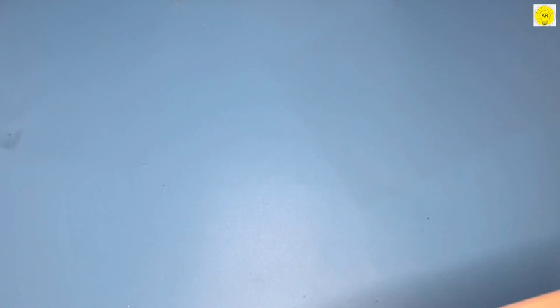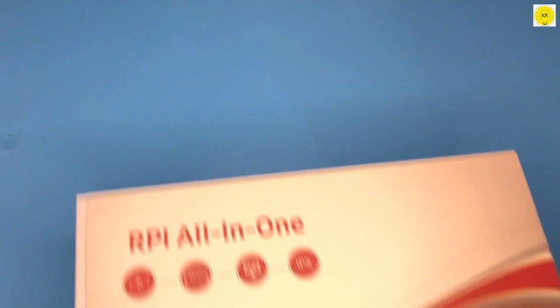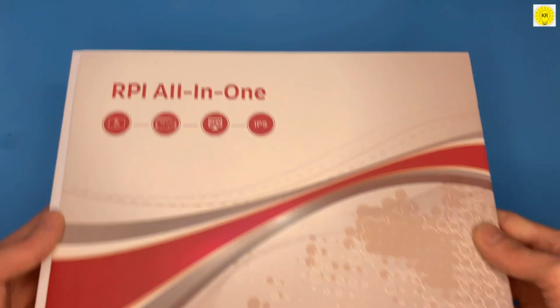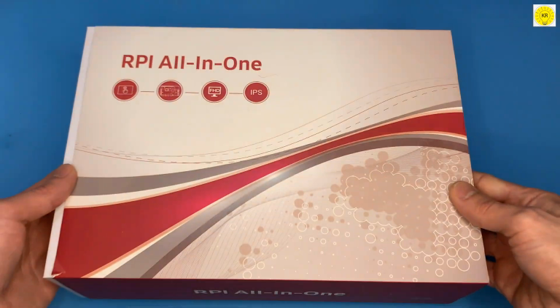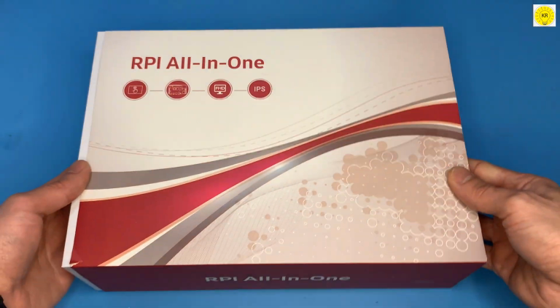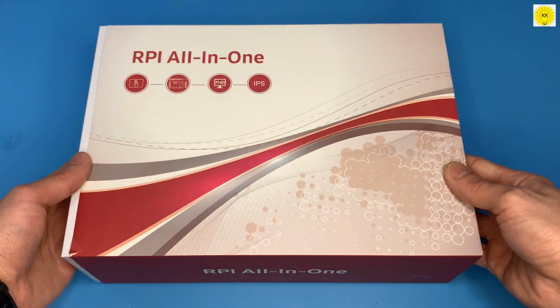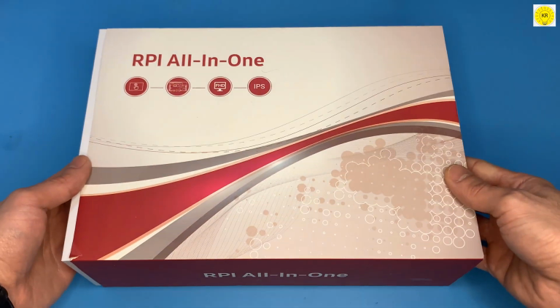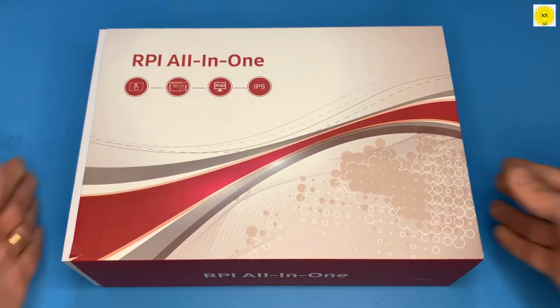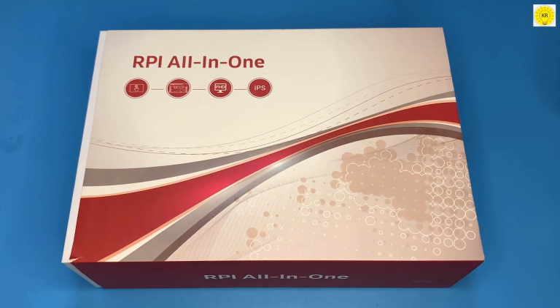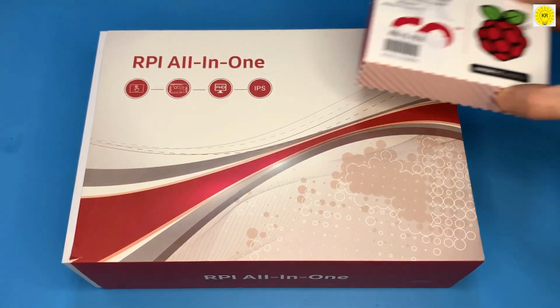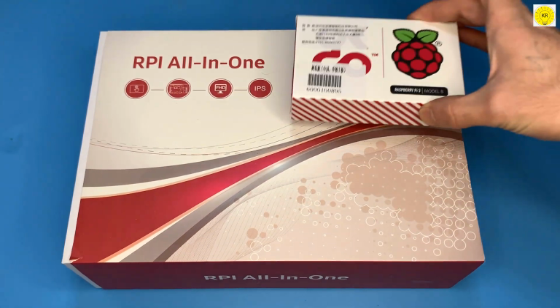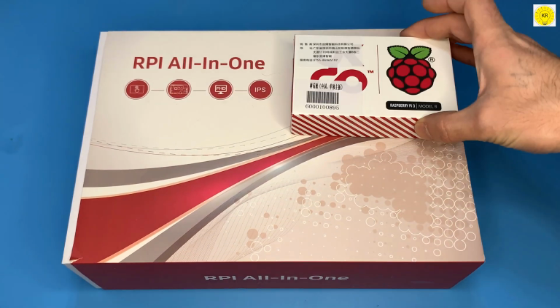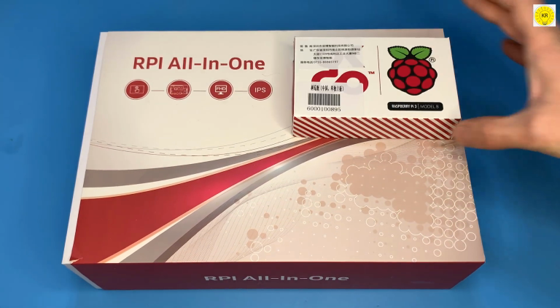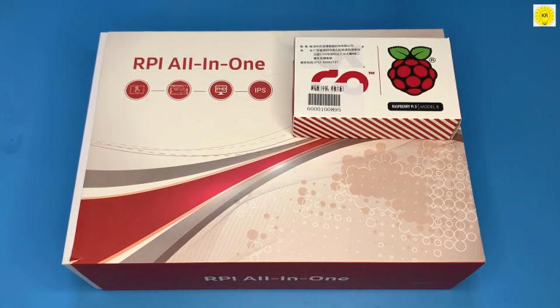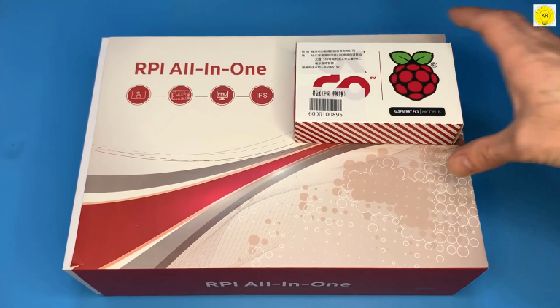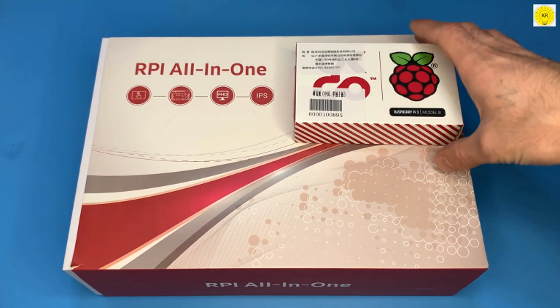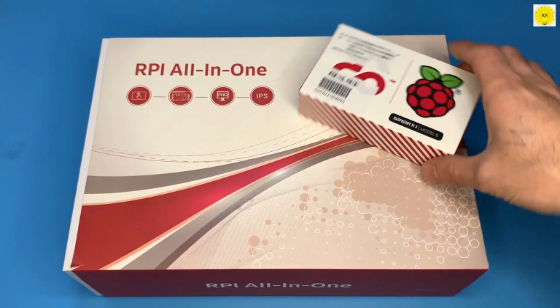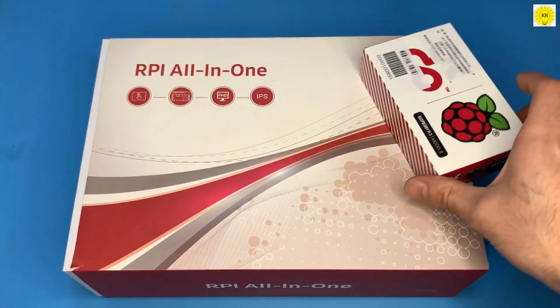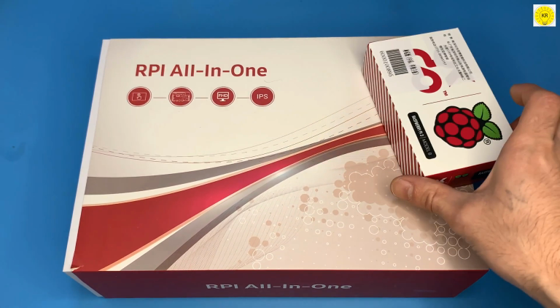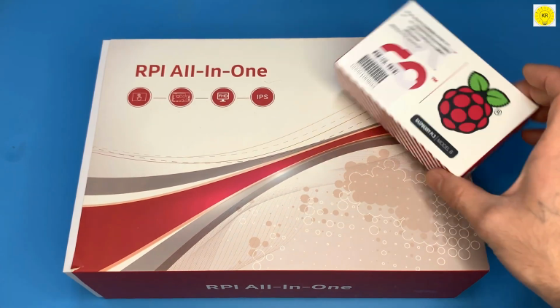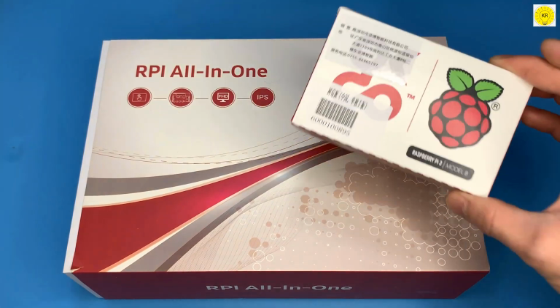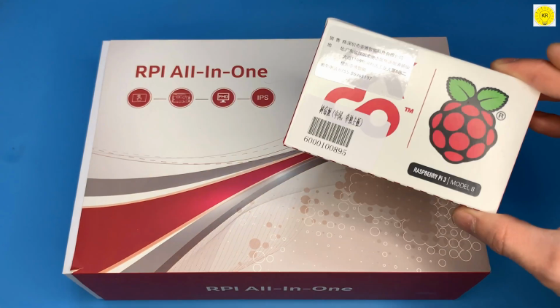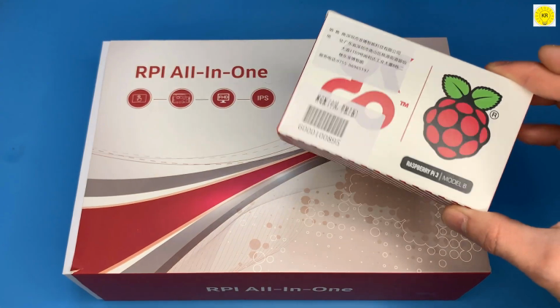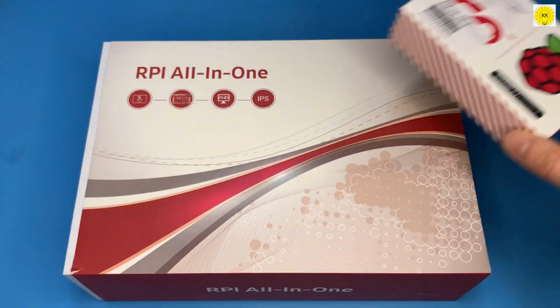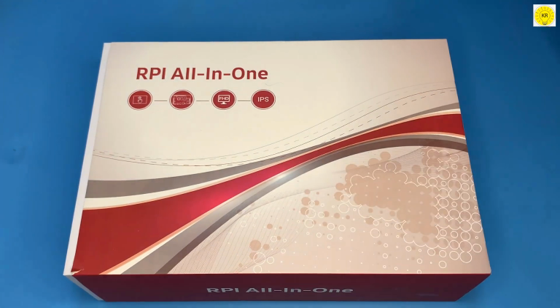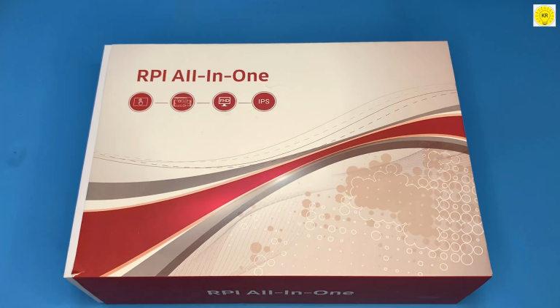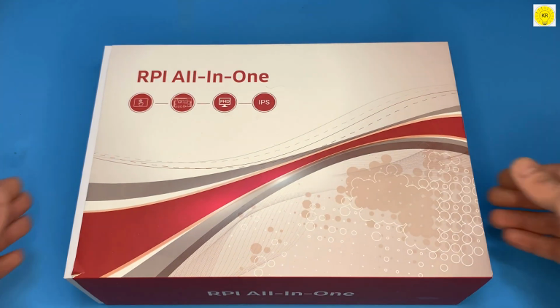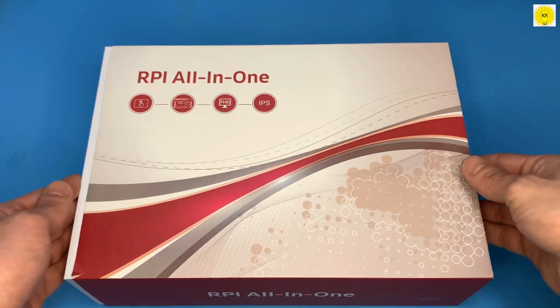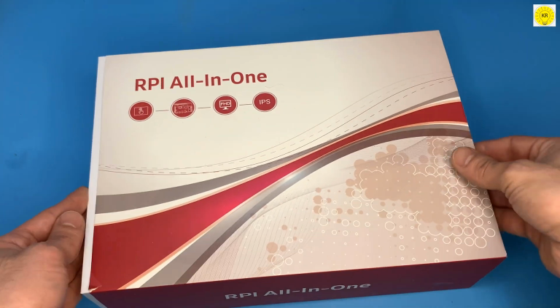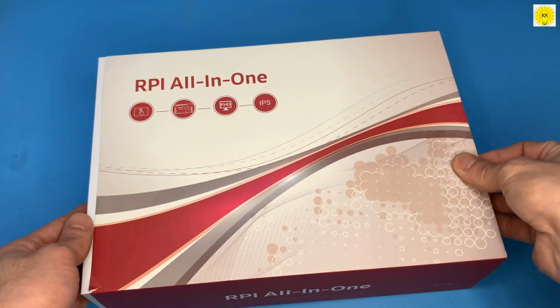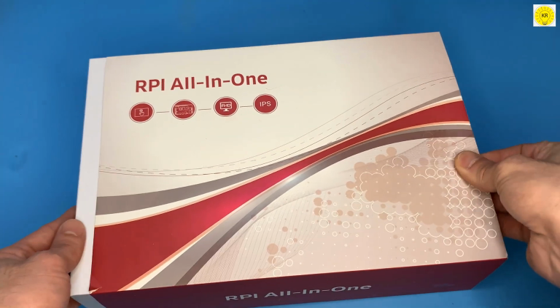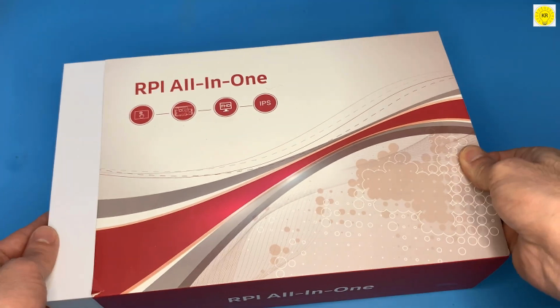Hello, in this video tutorial, I will show you how to make a Raspberry Pi PC with a touchscreen.